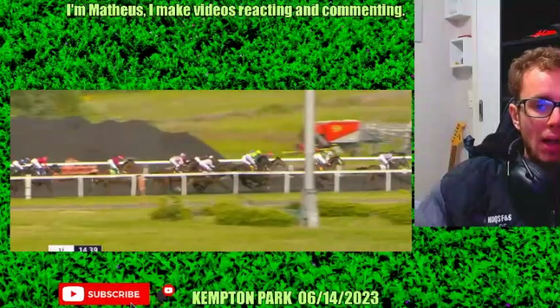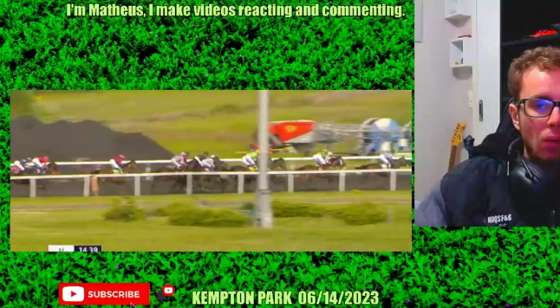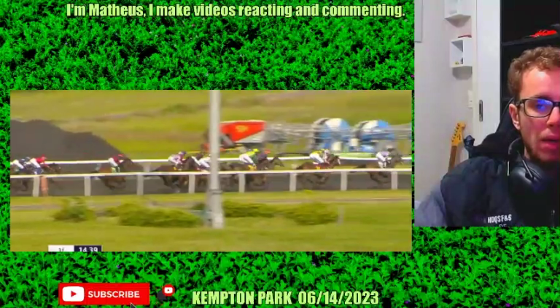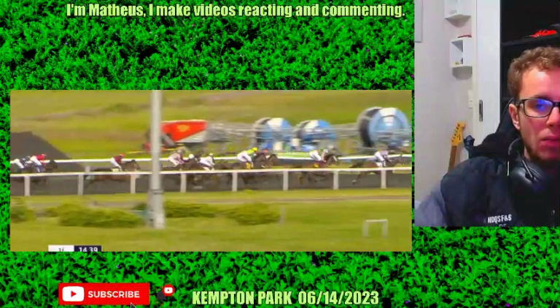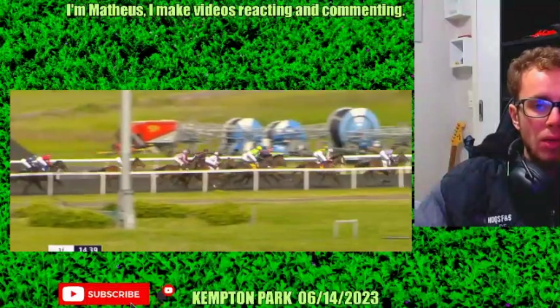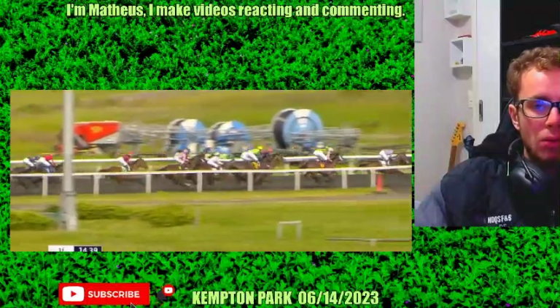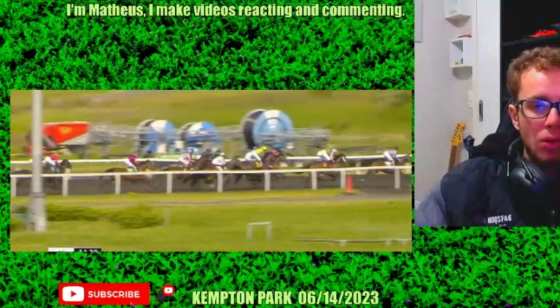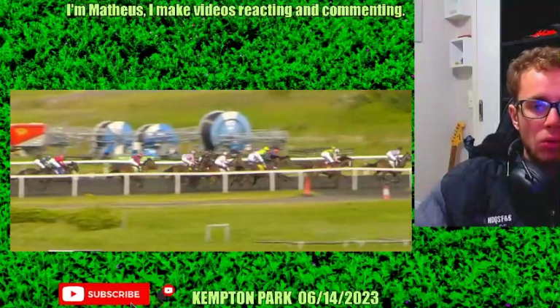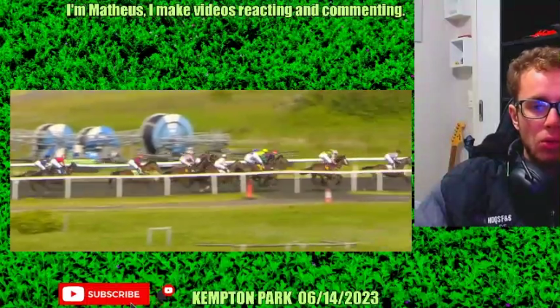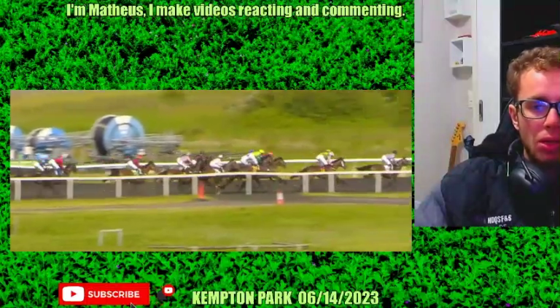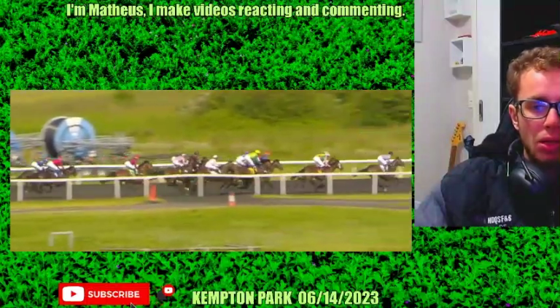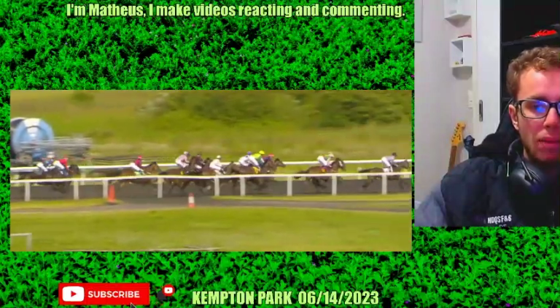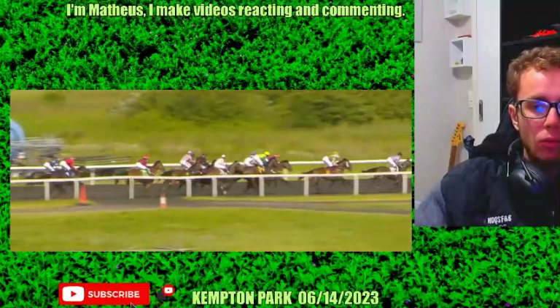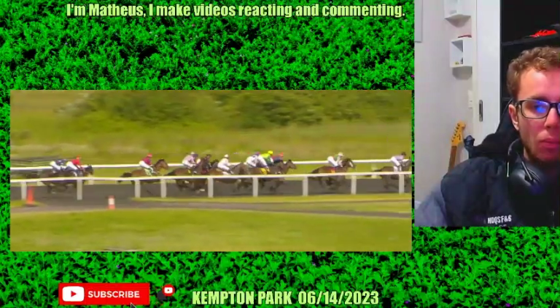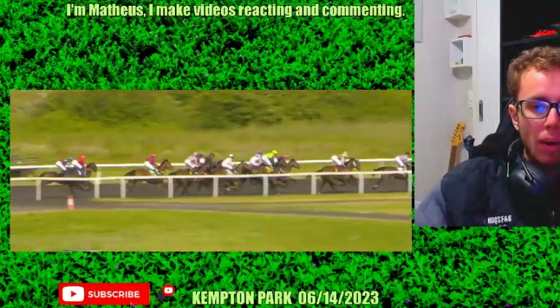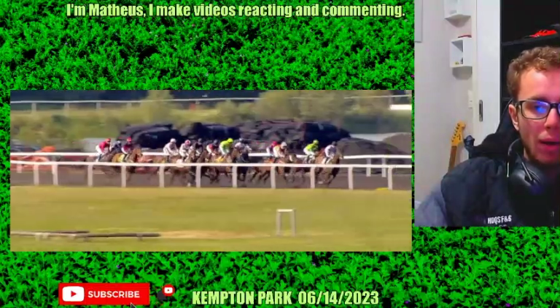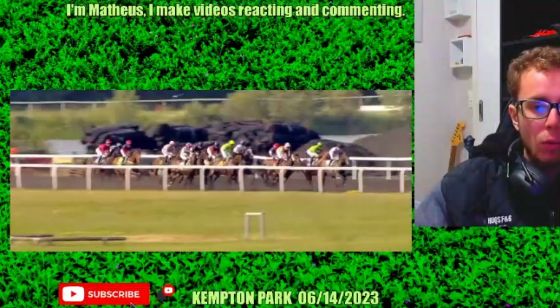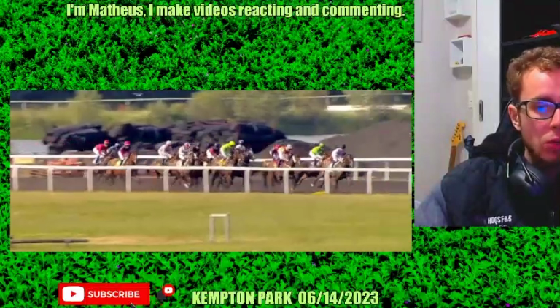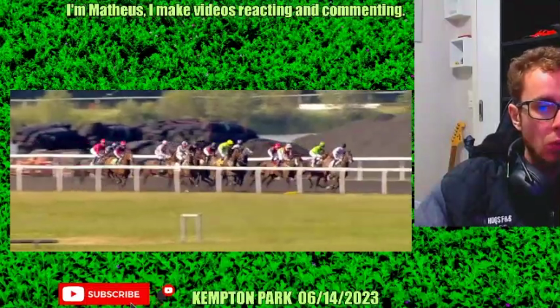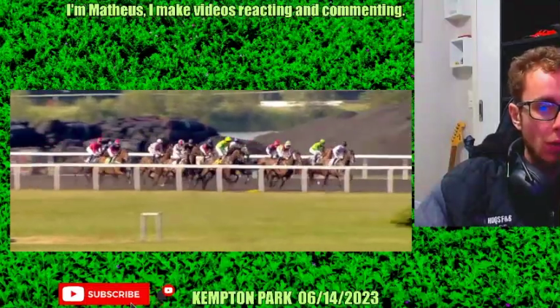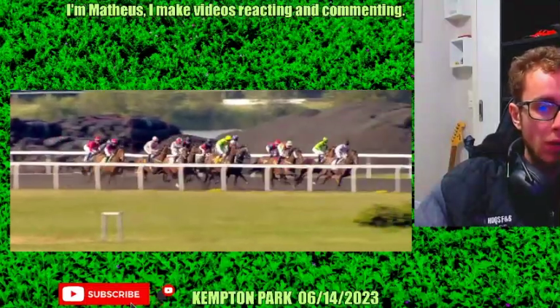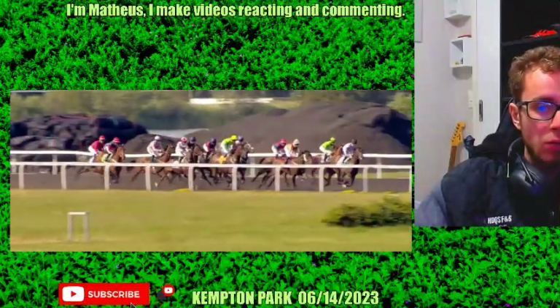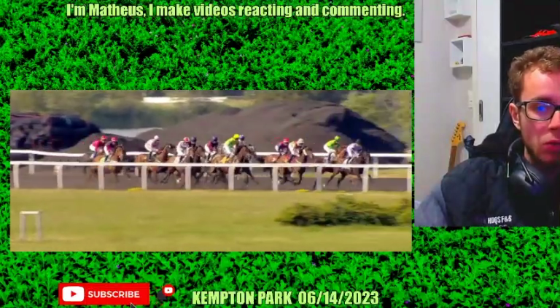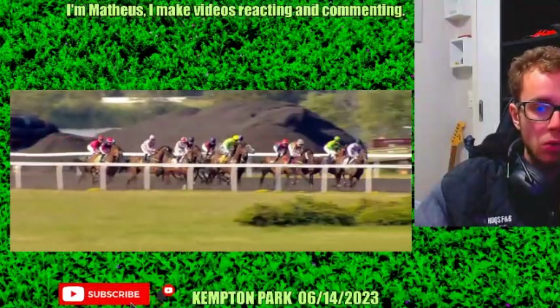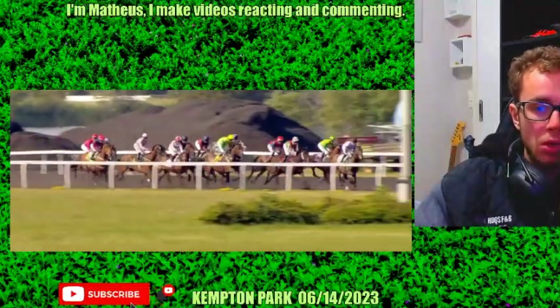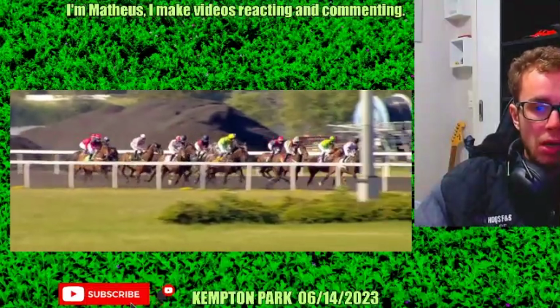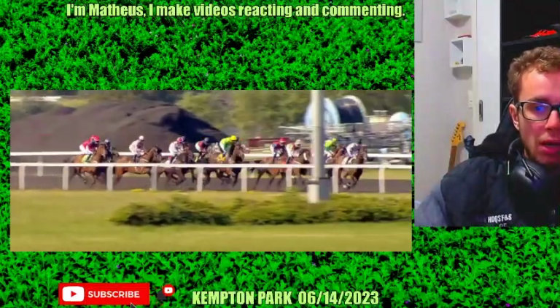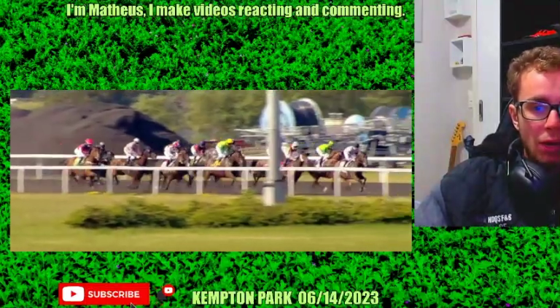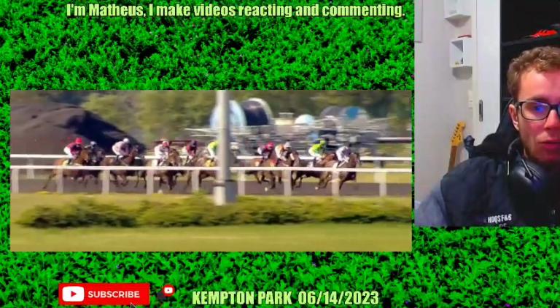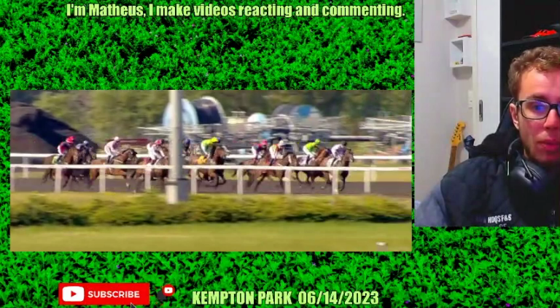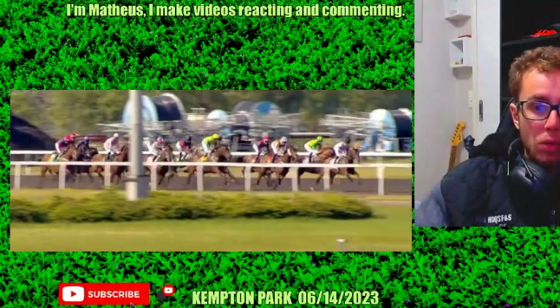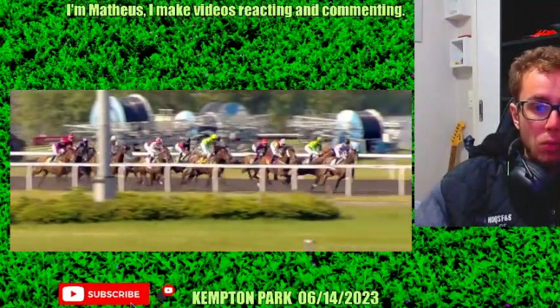Hello guys, Race Results in Clinton Park, Race 1 — Race Results in a replay.